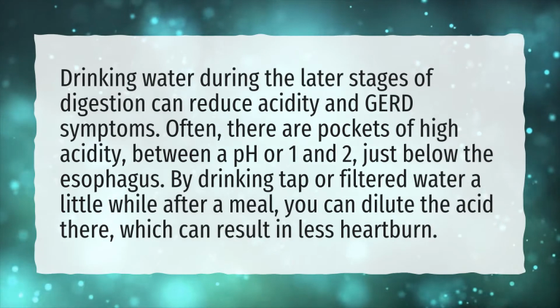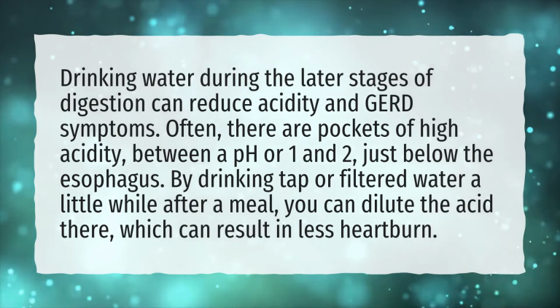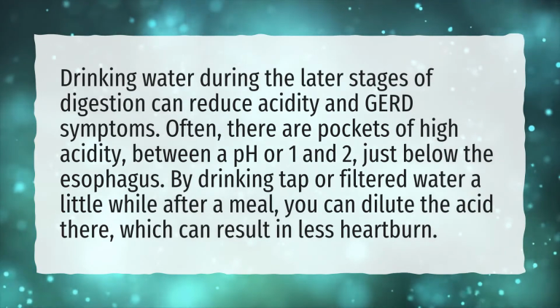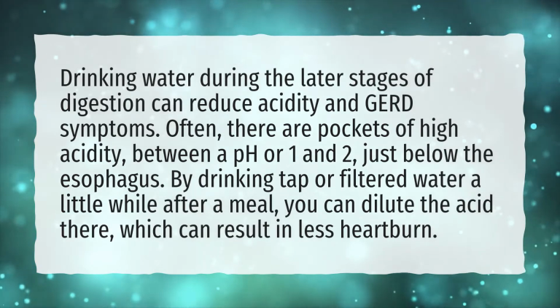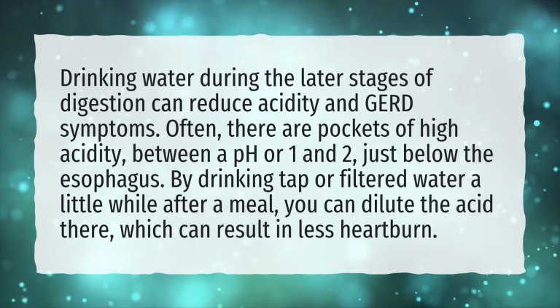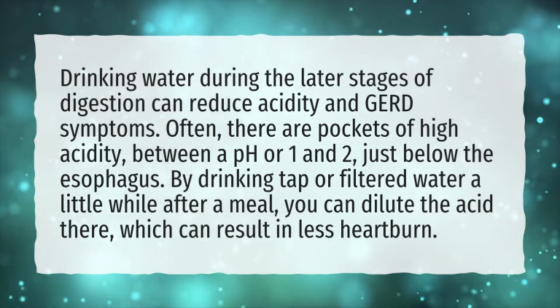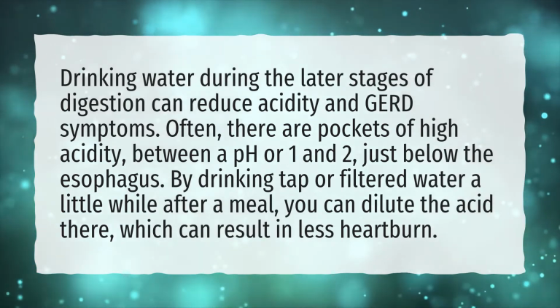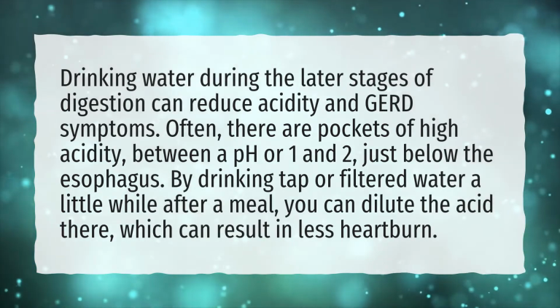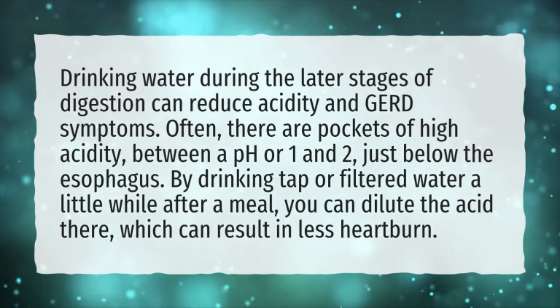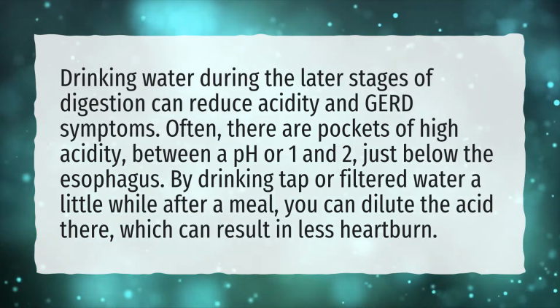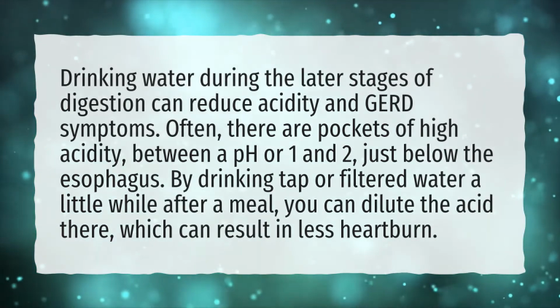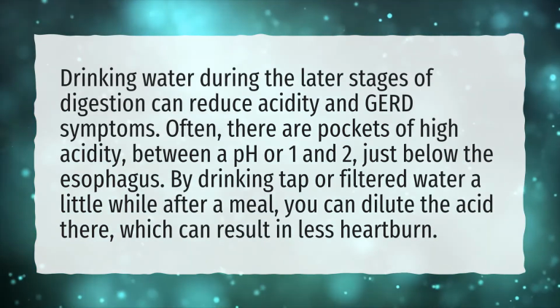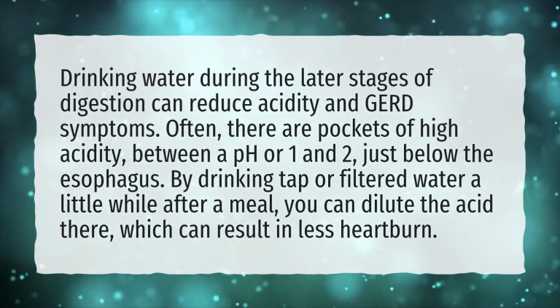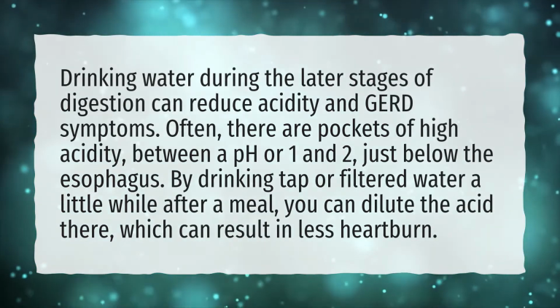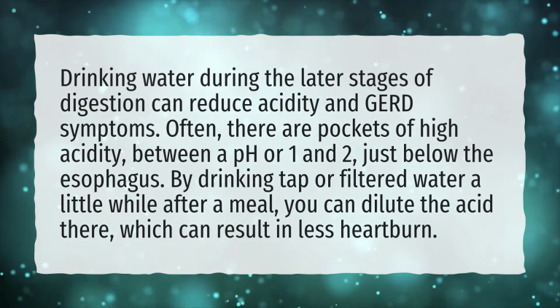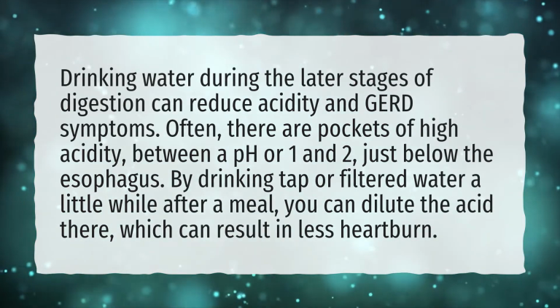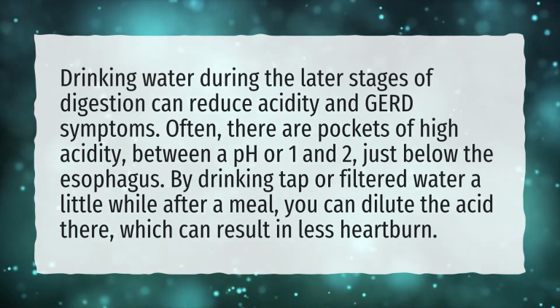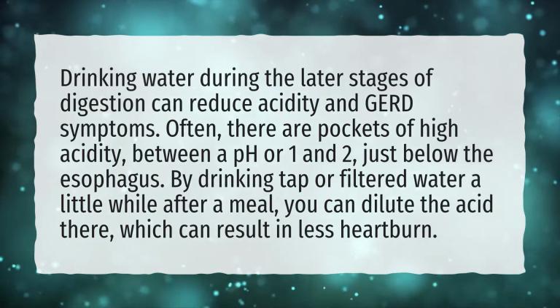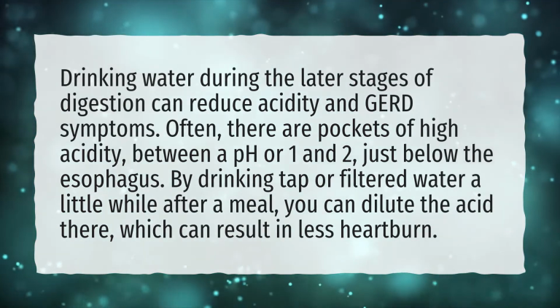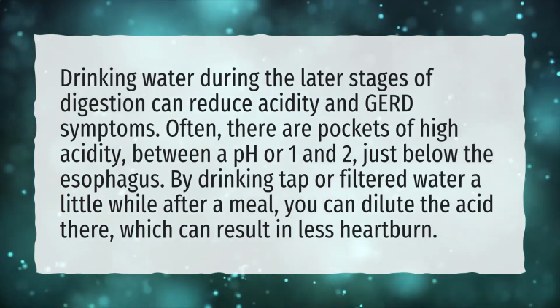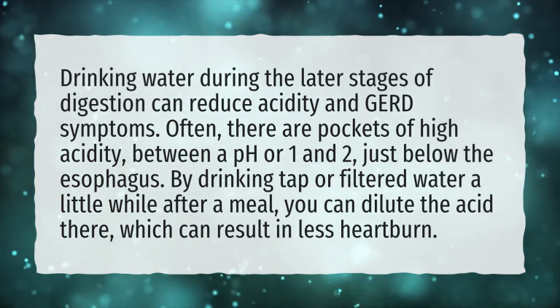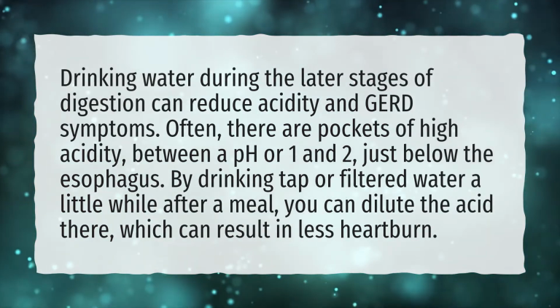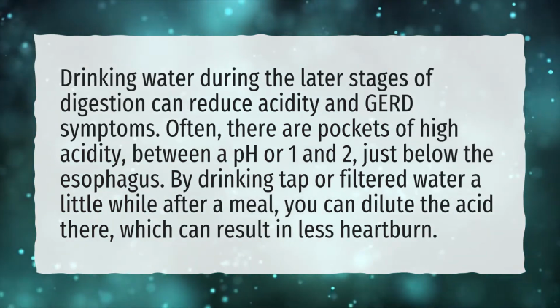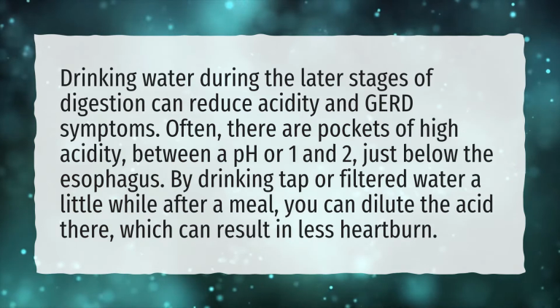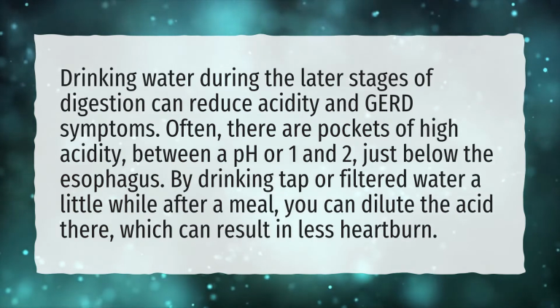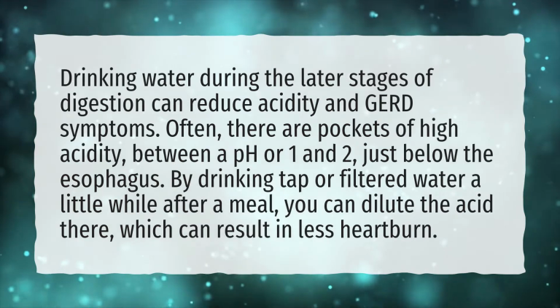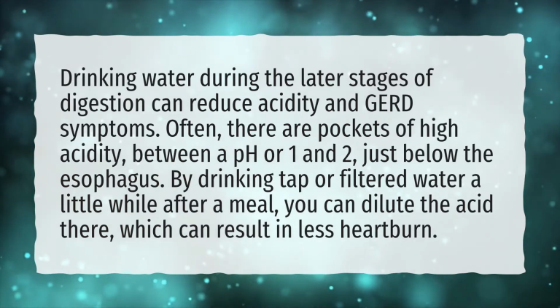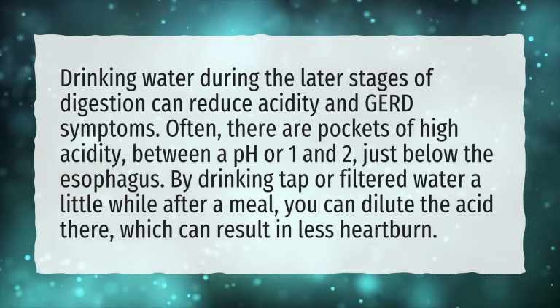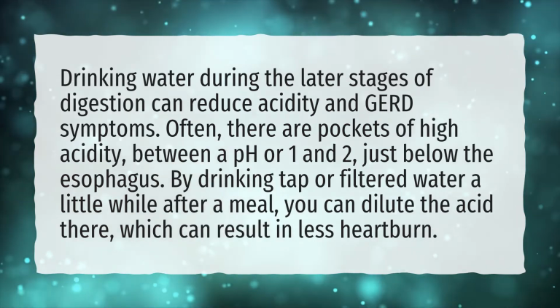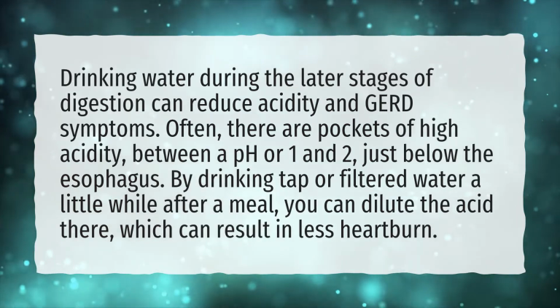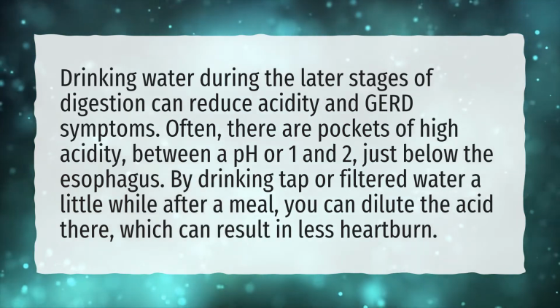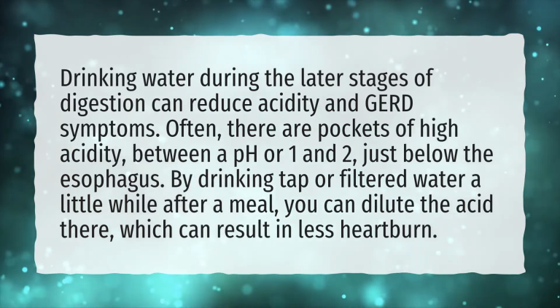By drinking tap or filtered water a little while after a meal, you can dilute the acid there, which can result in less heartburn.